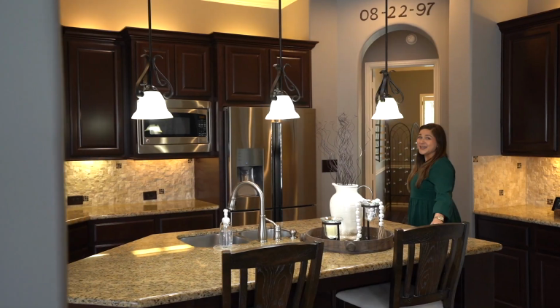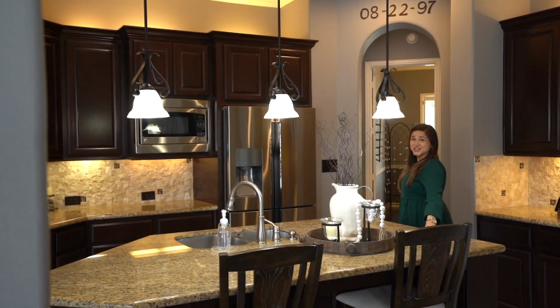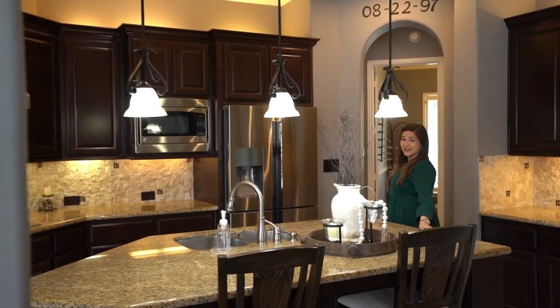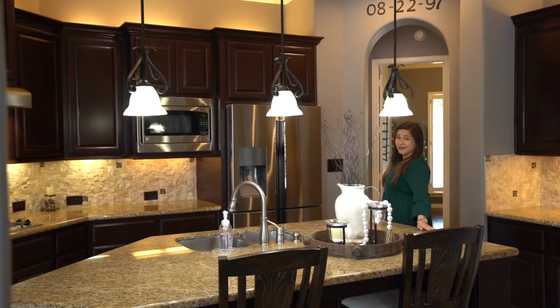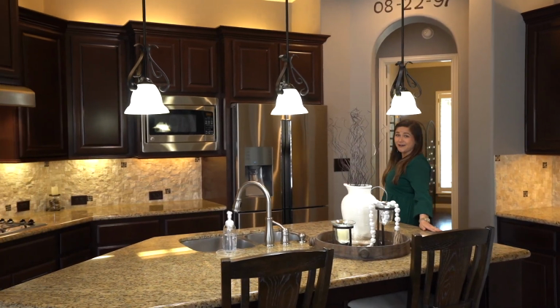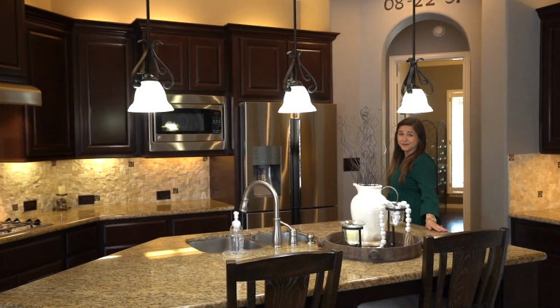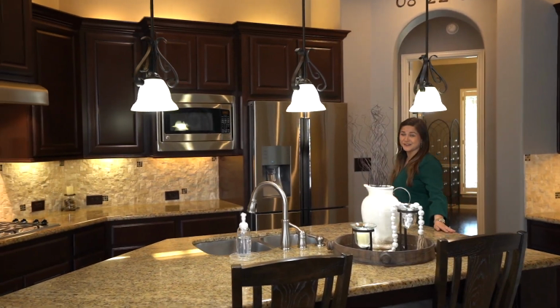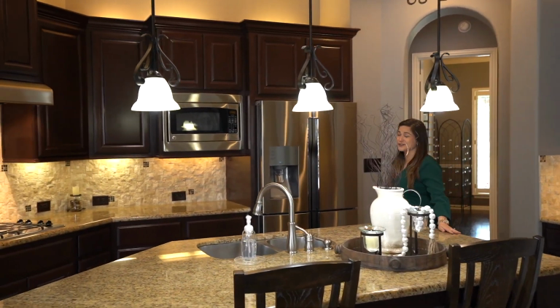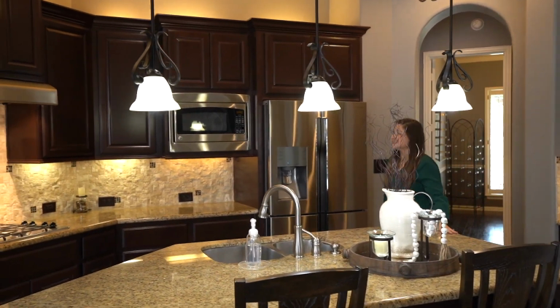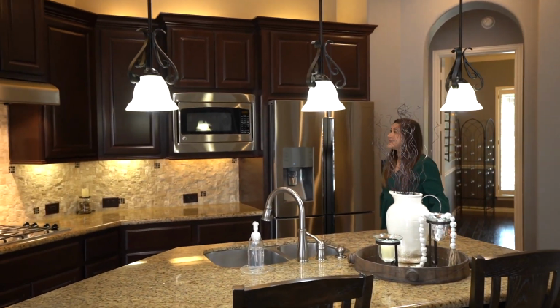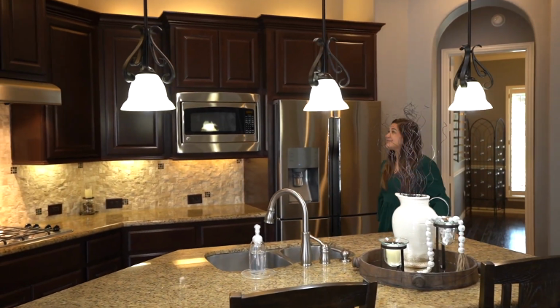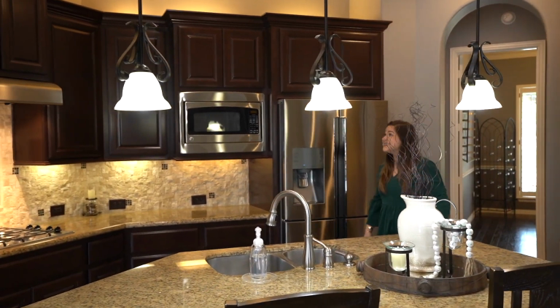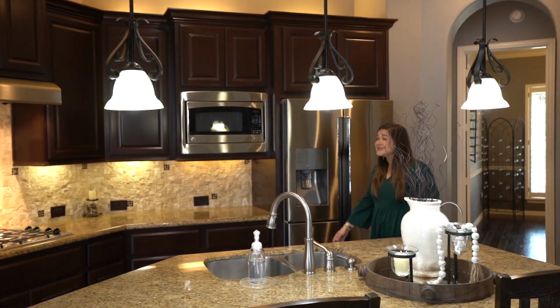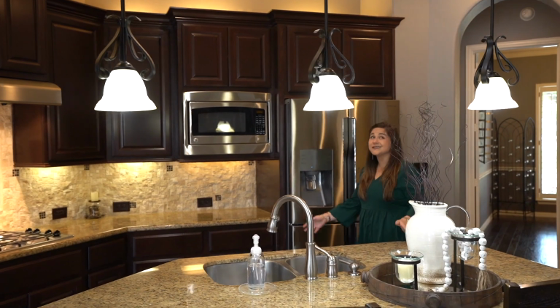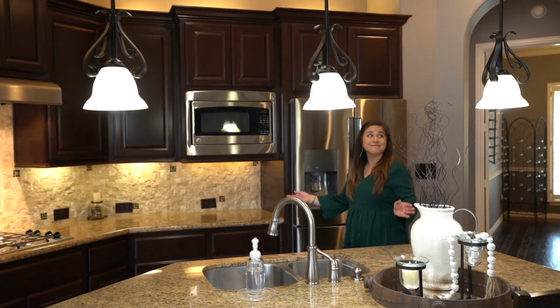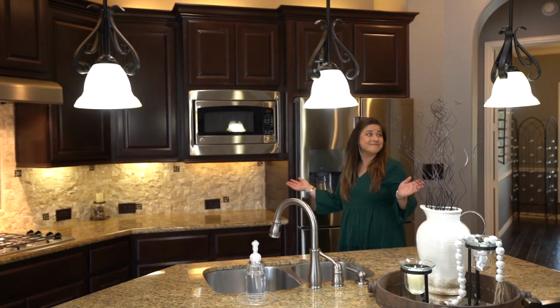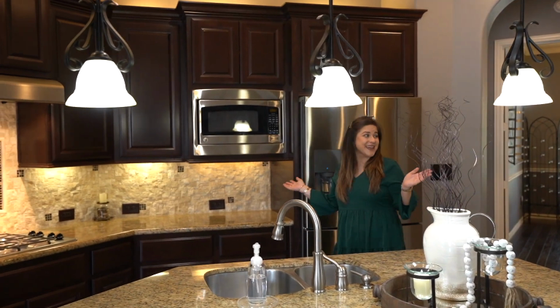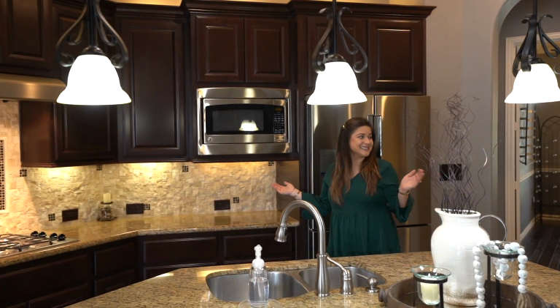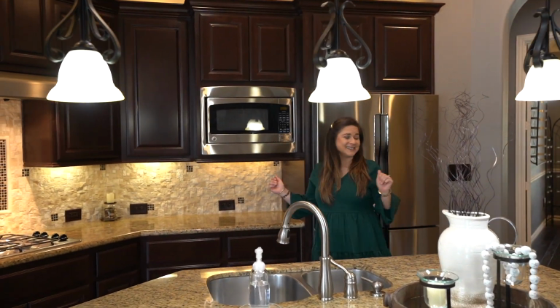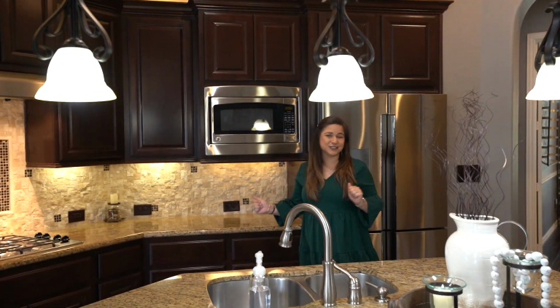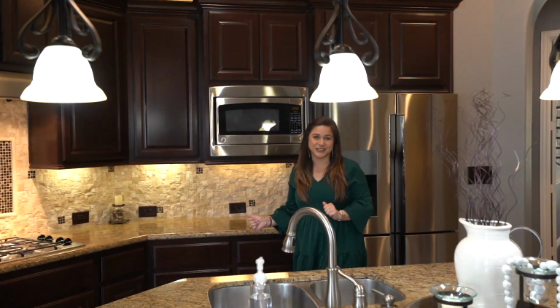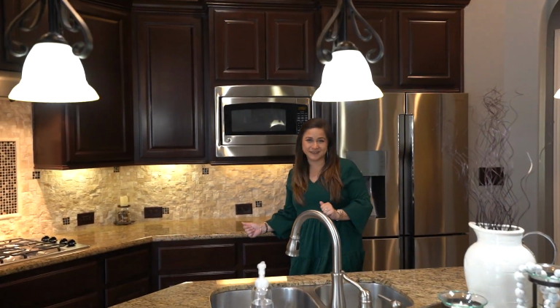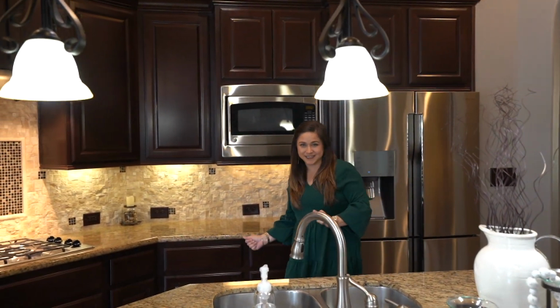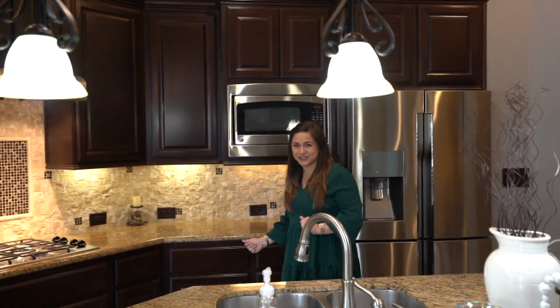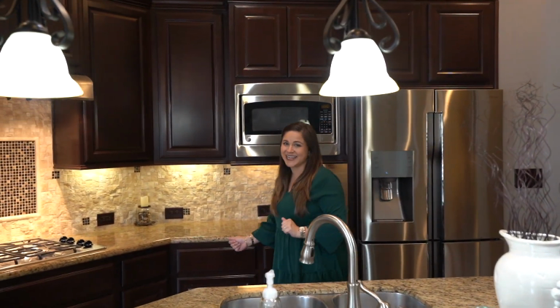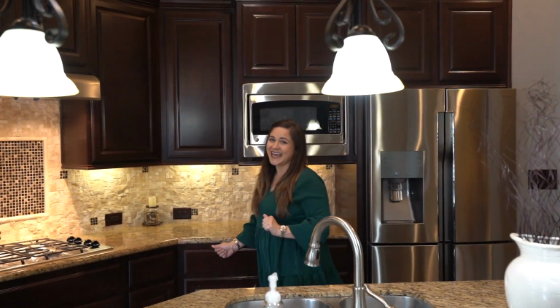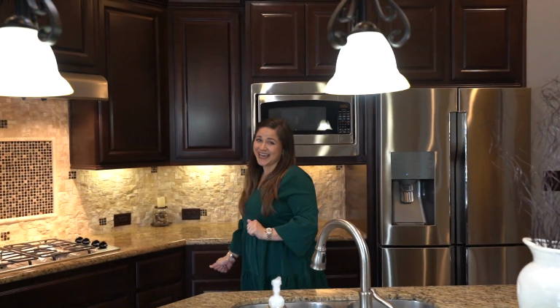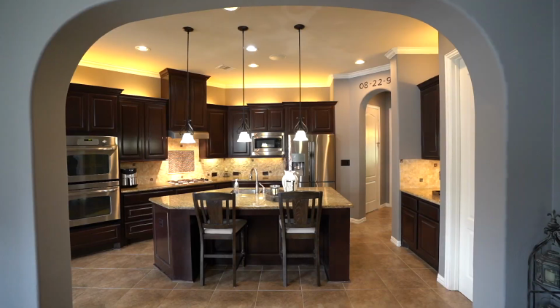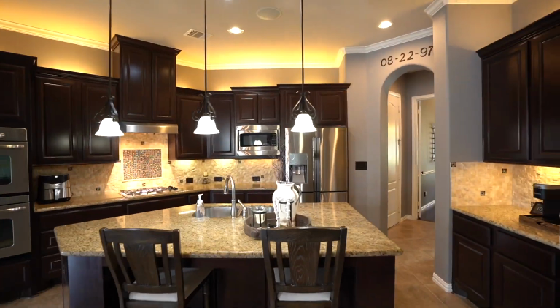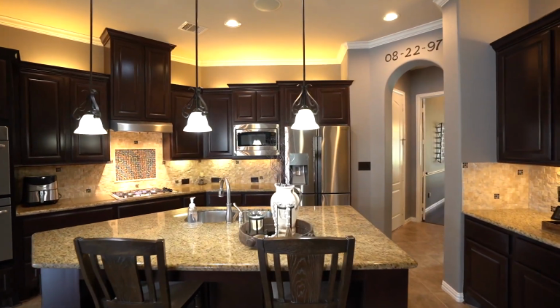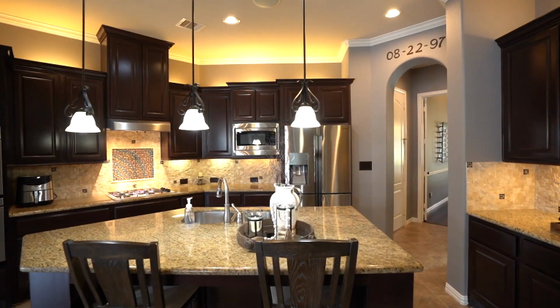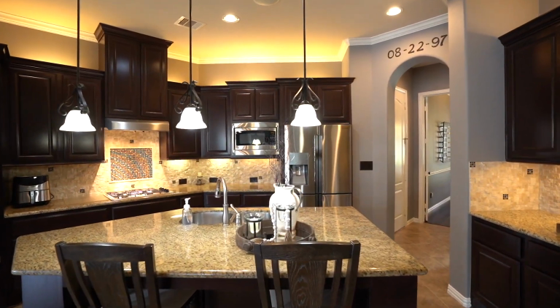Check out all the features that this amazing chef's kitchen has to offer.